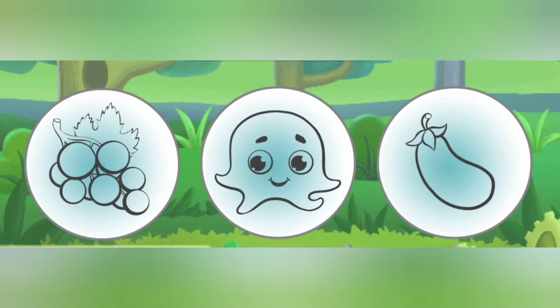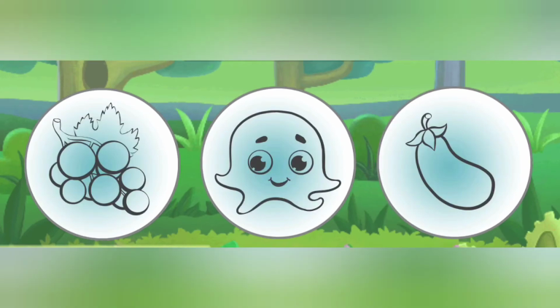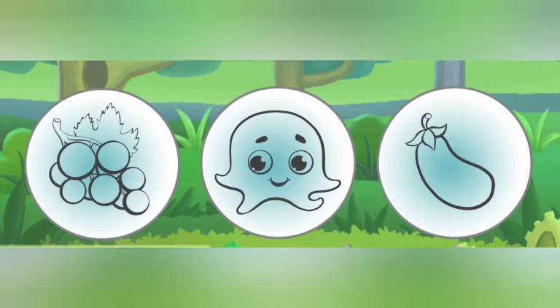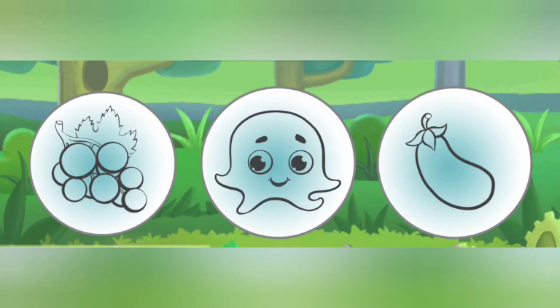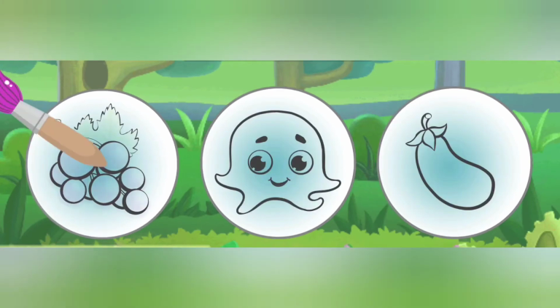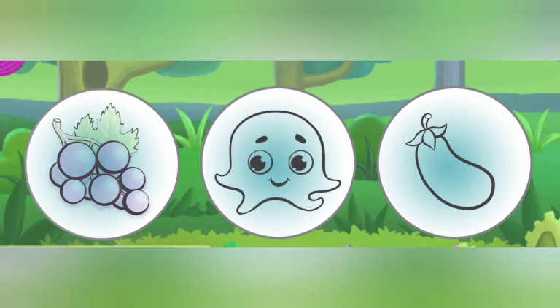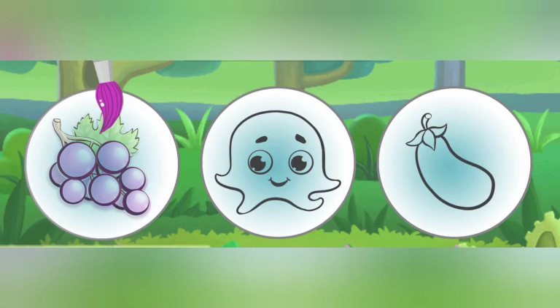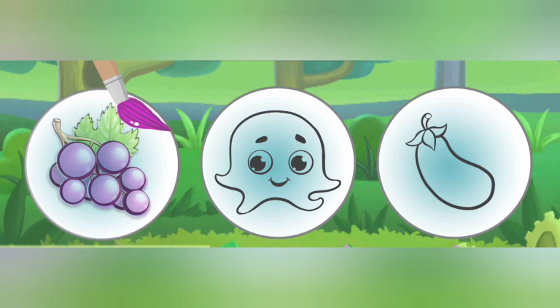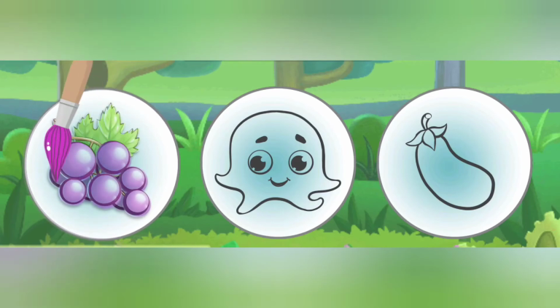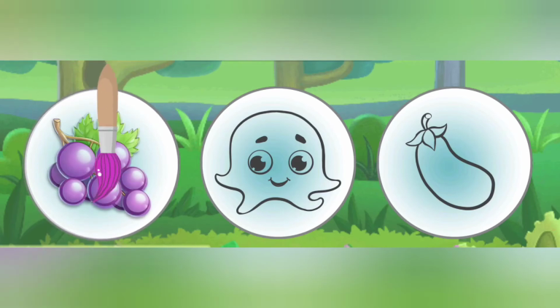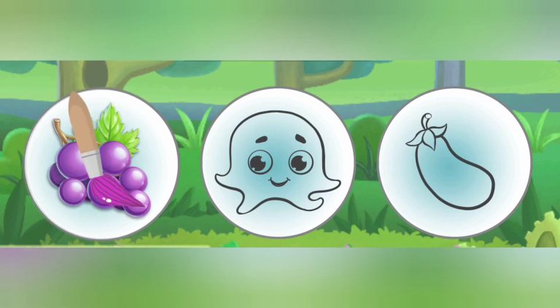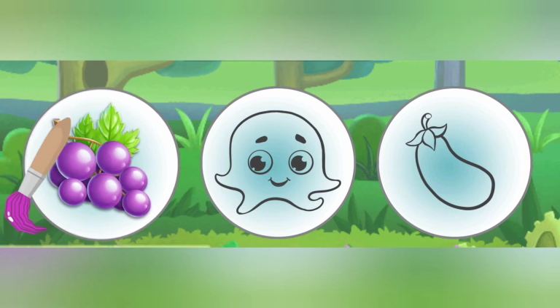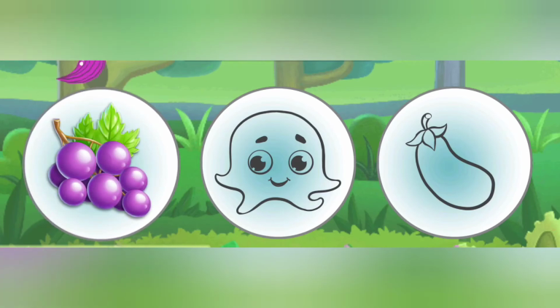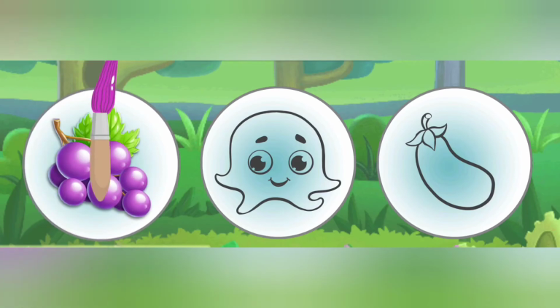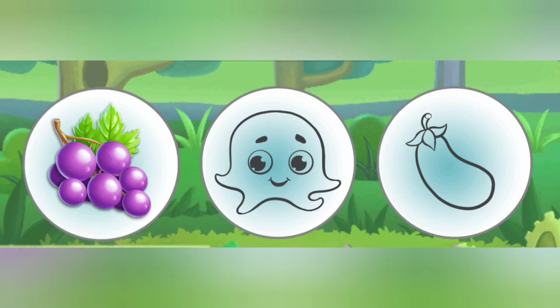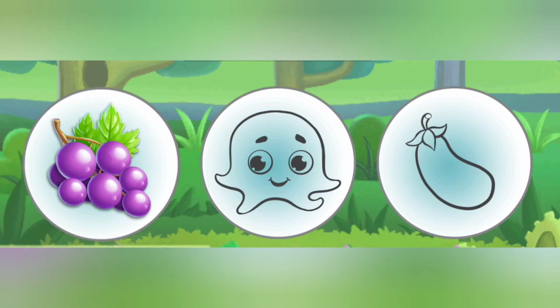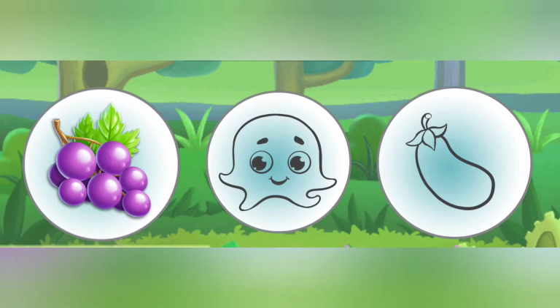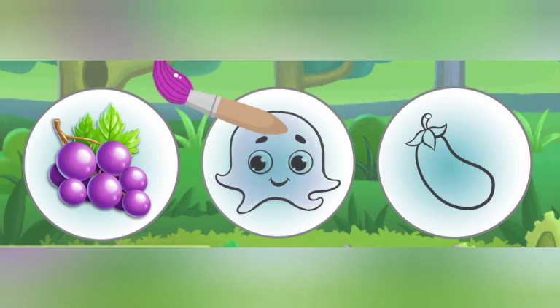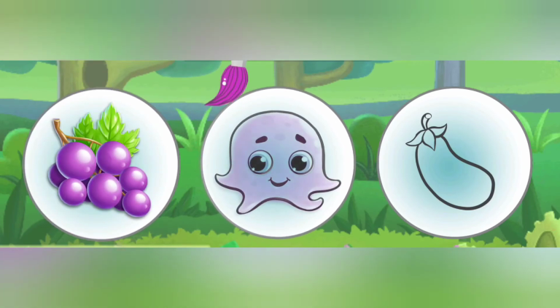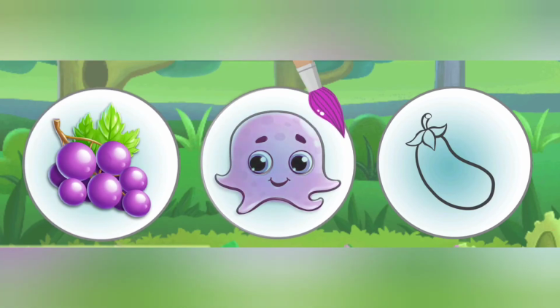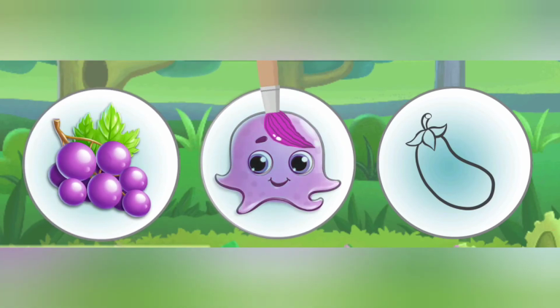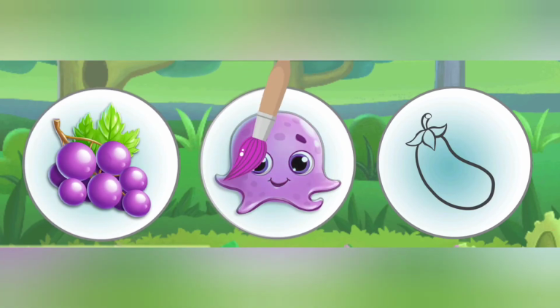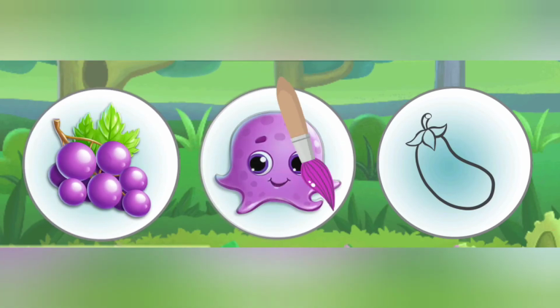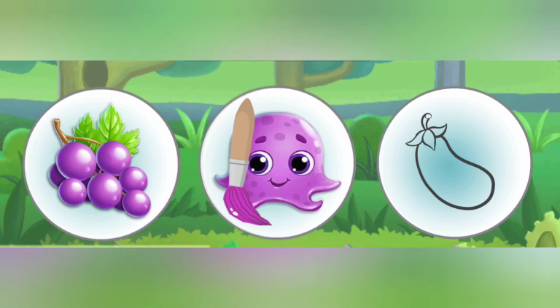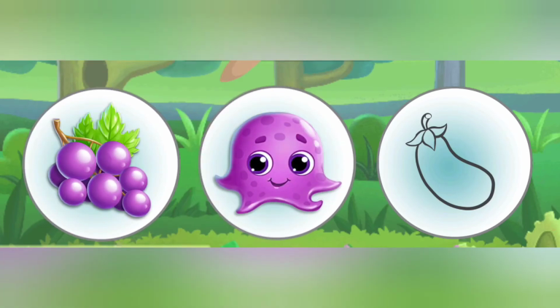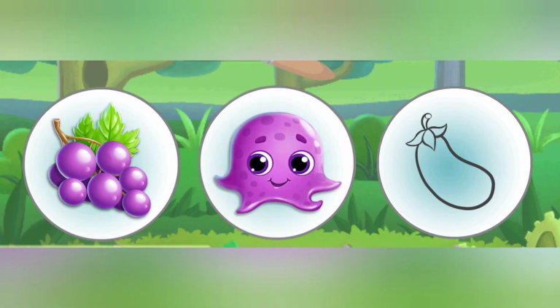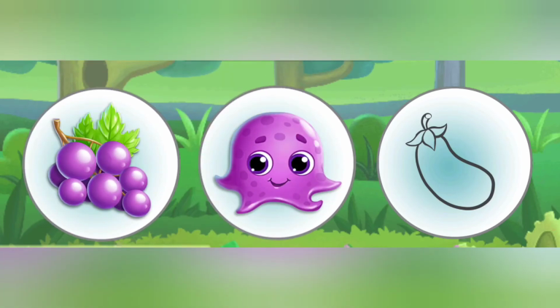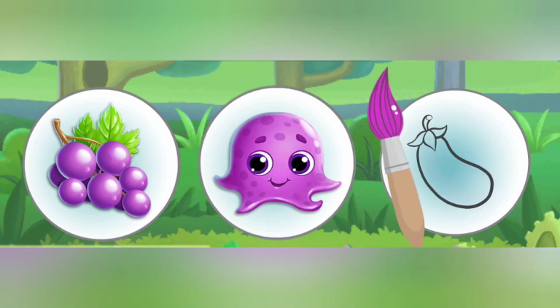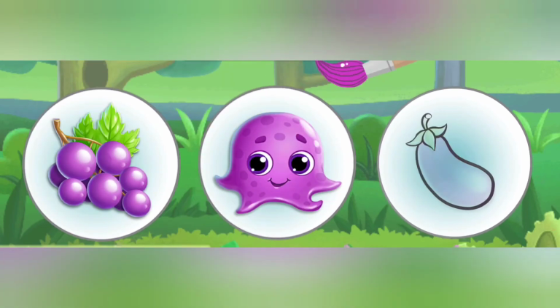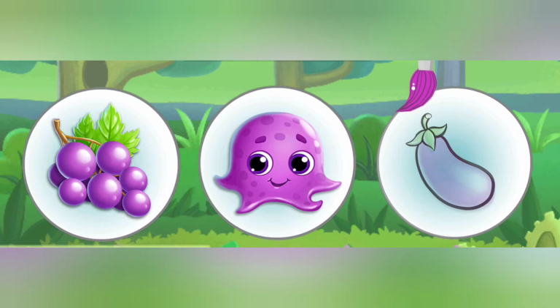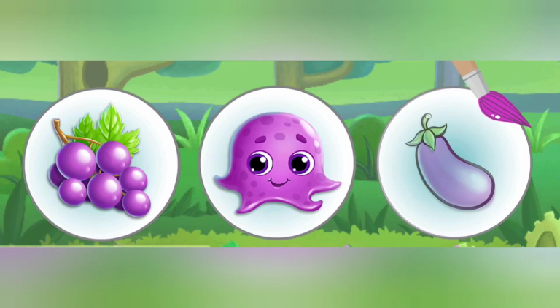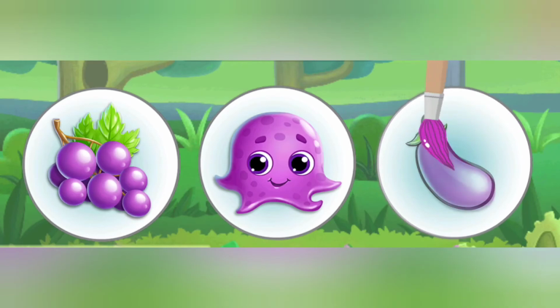Purple grape. Purple octopus. Purple eggplant.